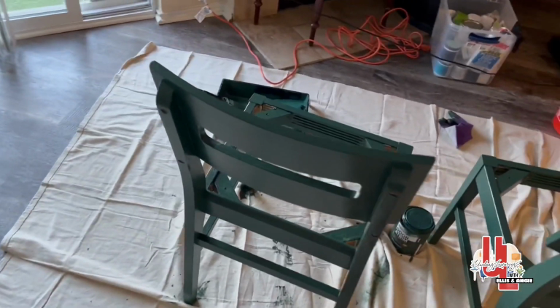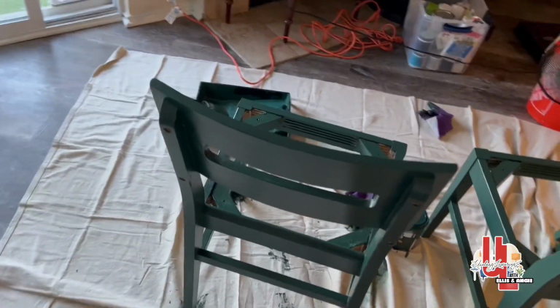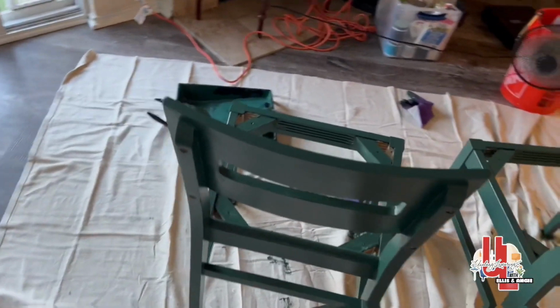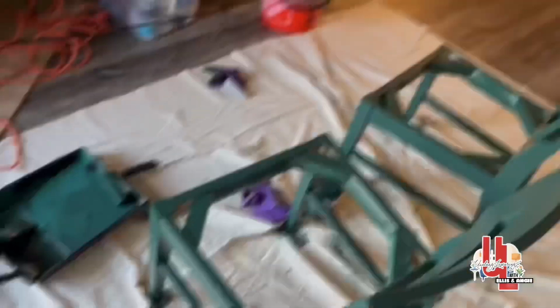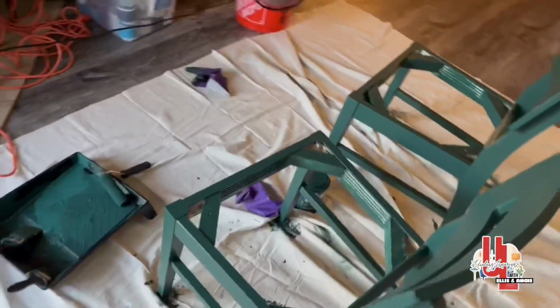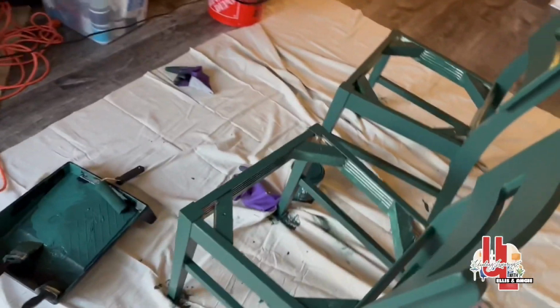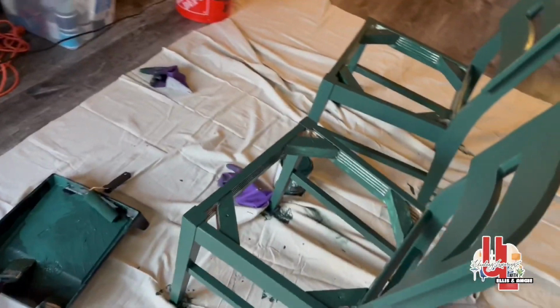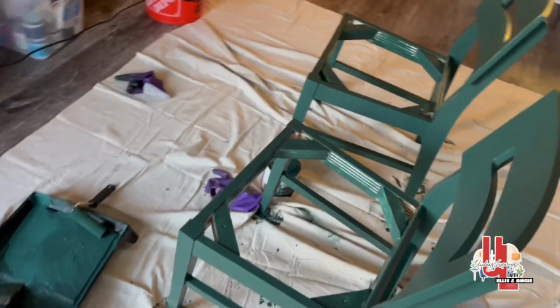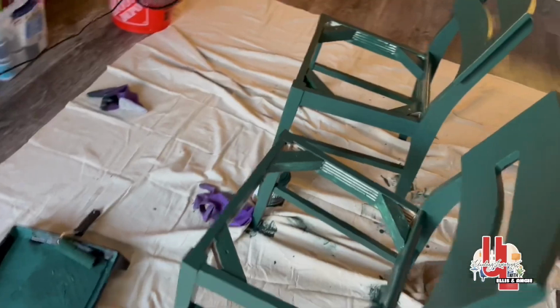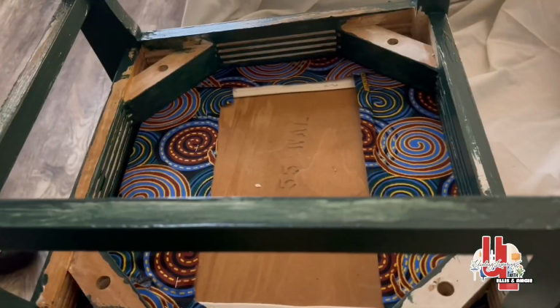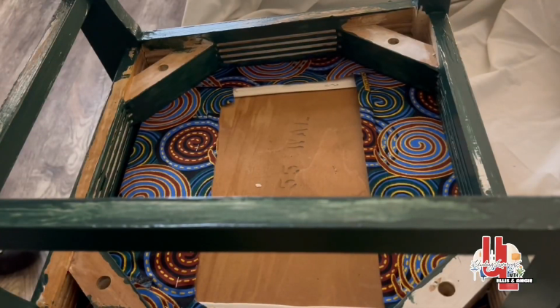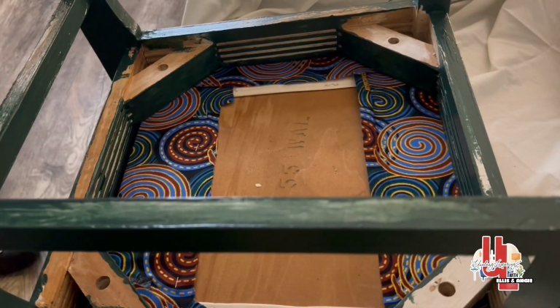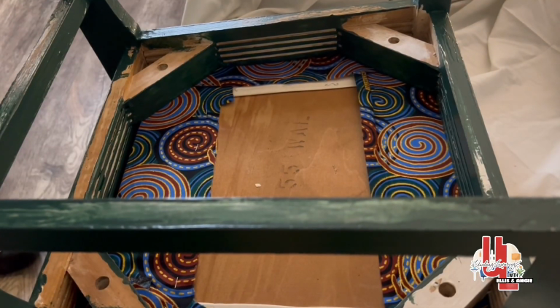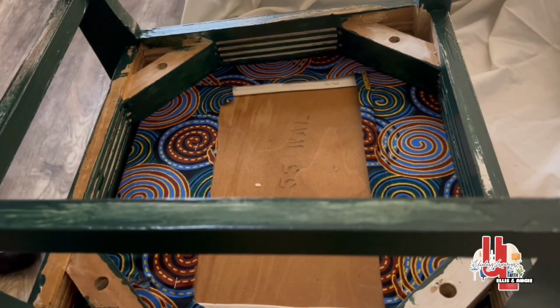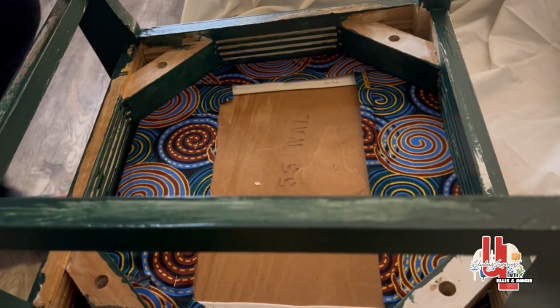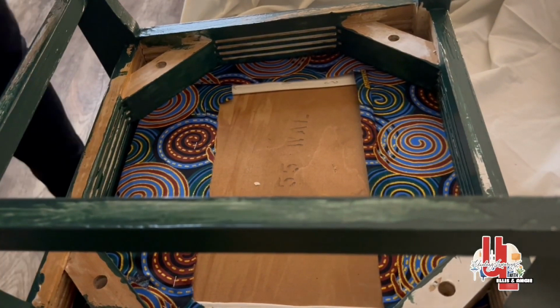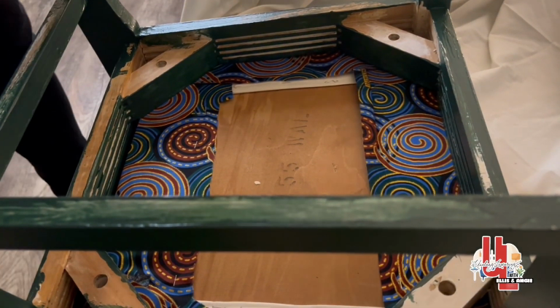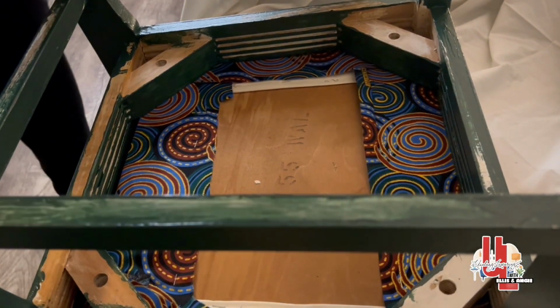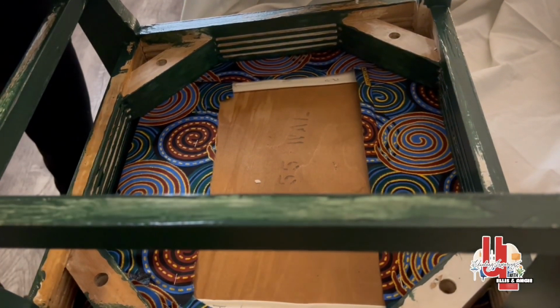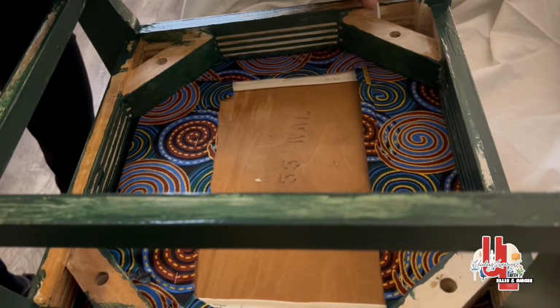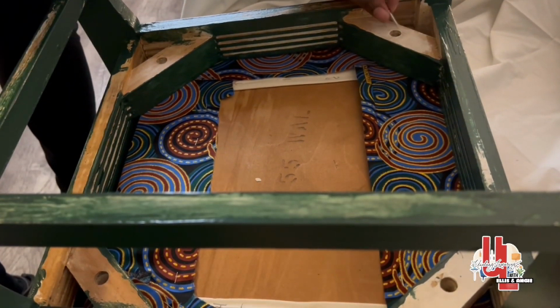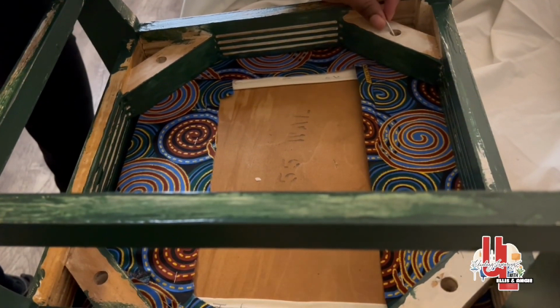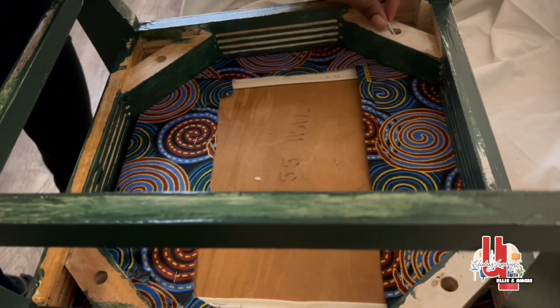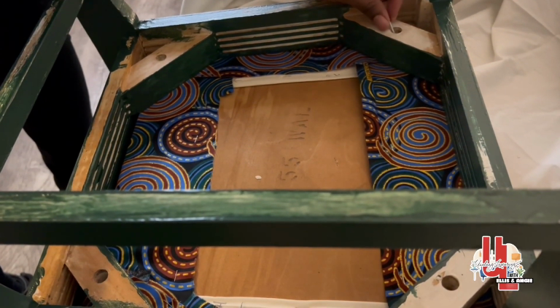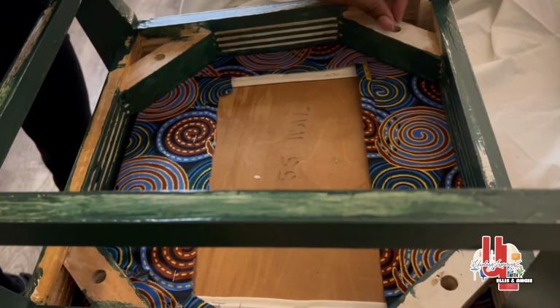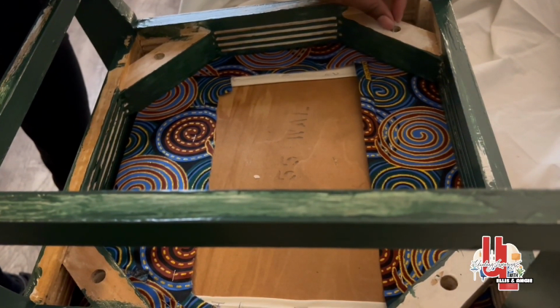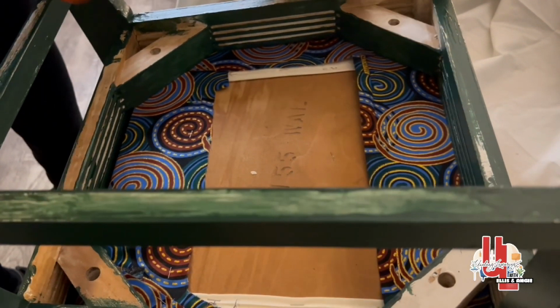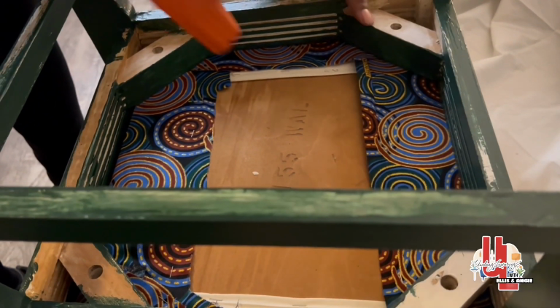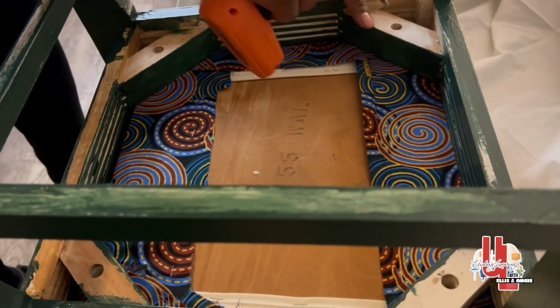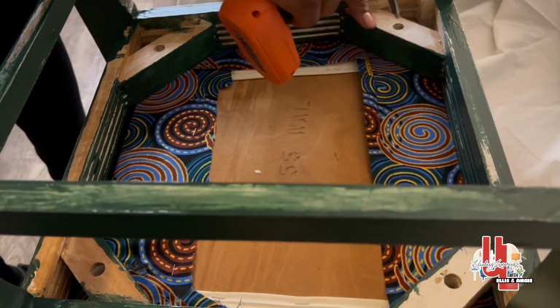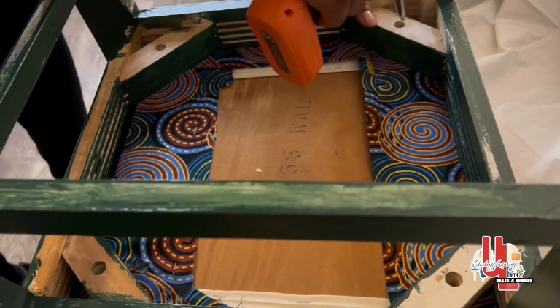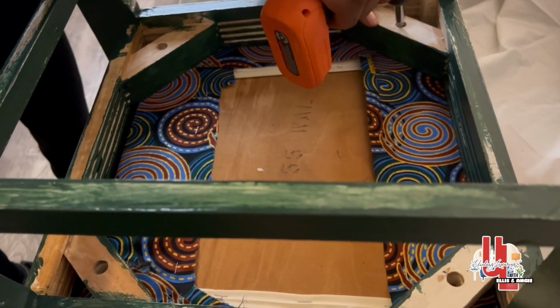All right, so we are in the process of attaching the seats.